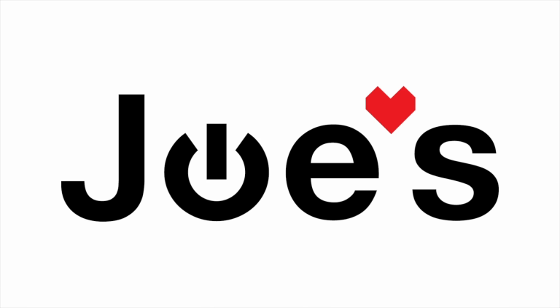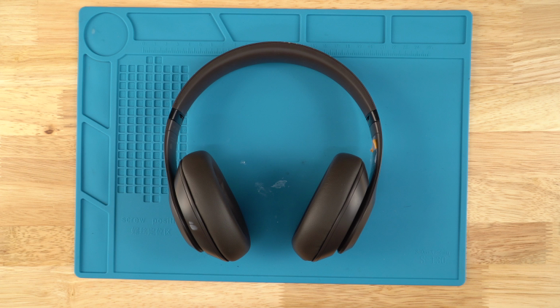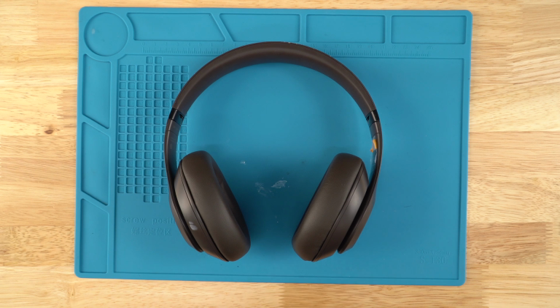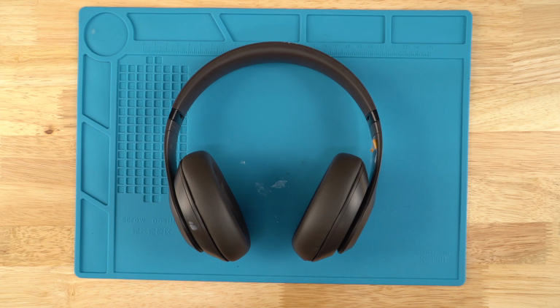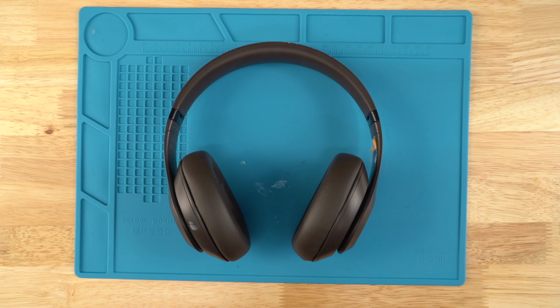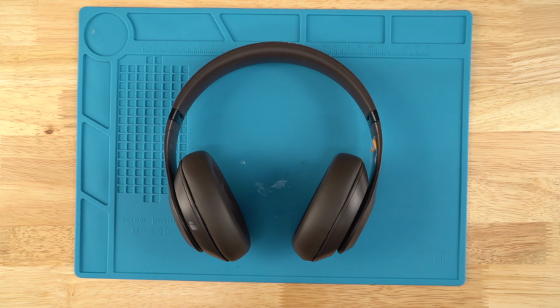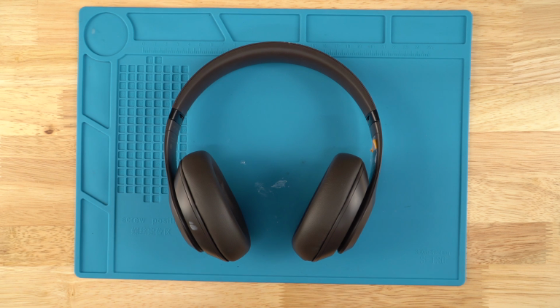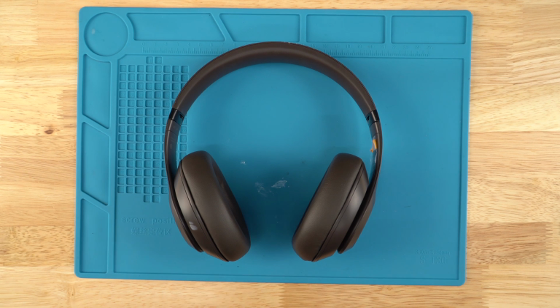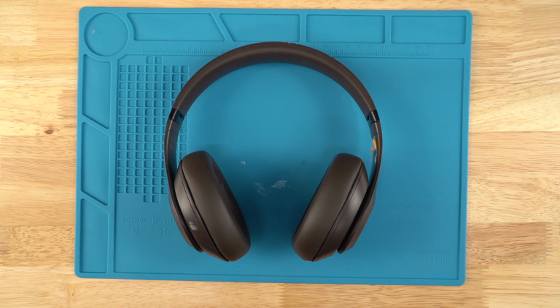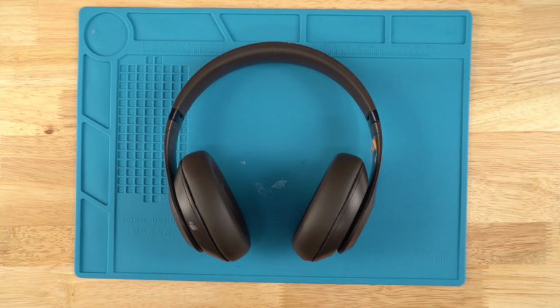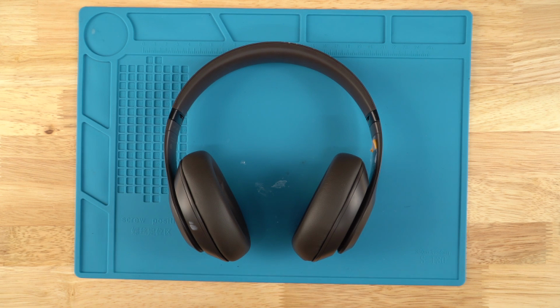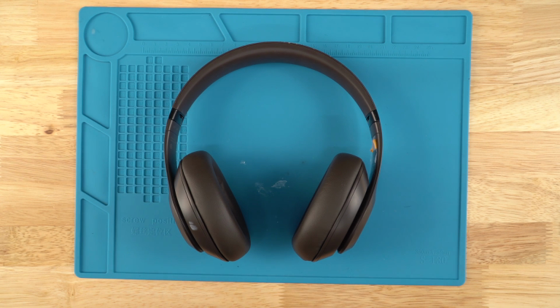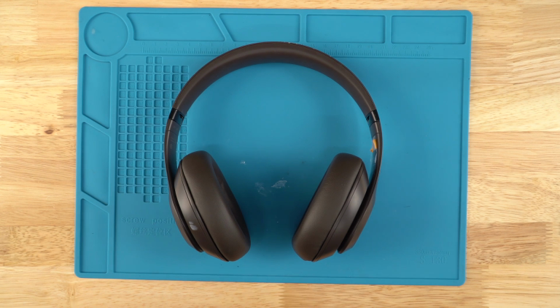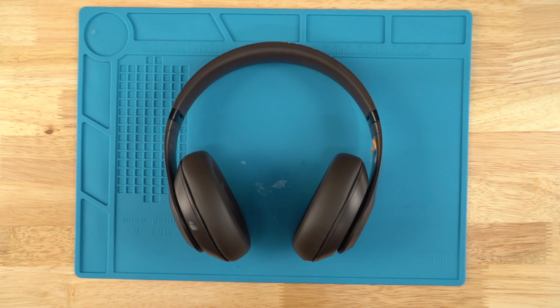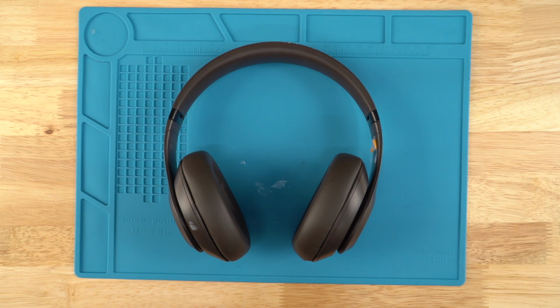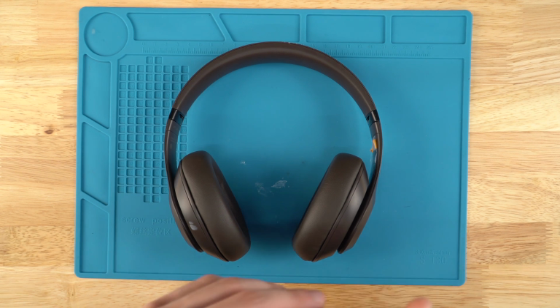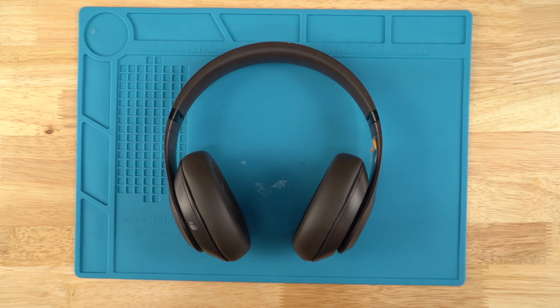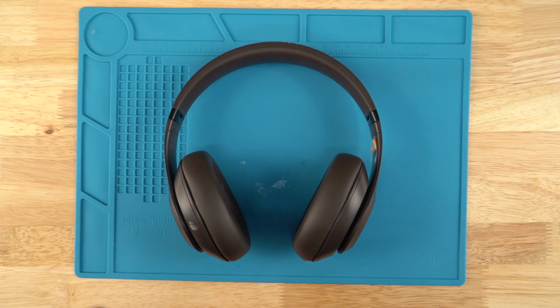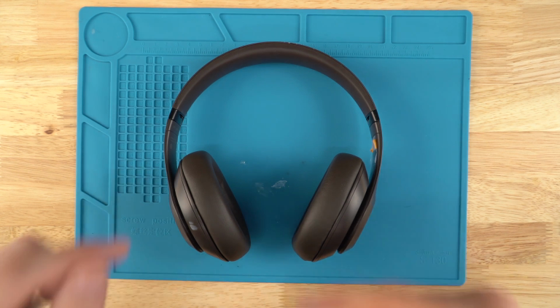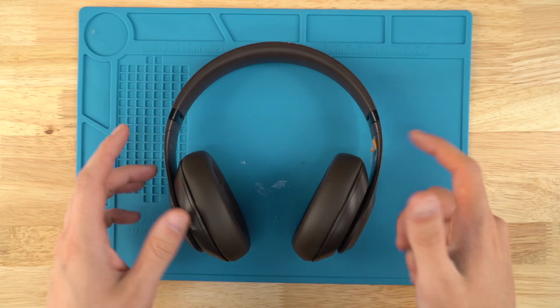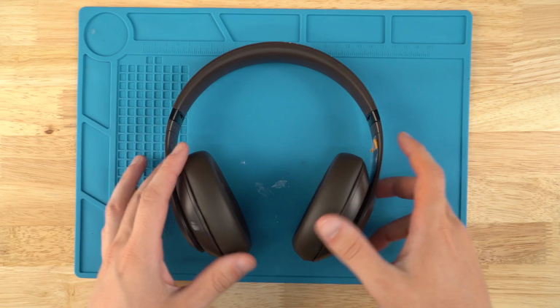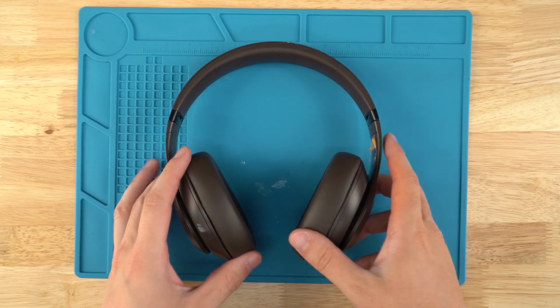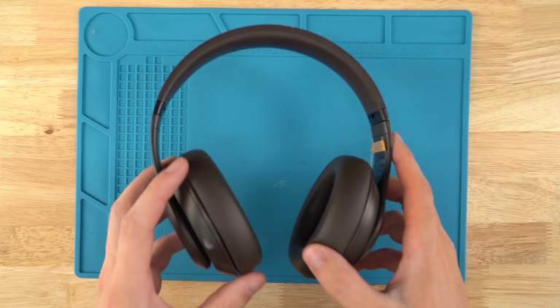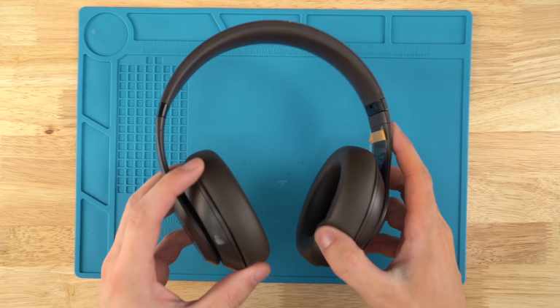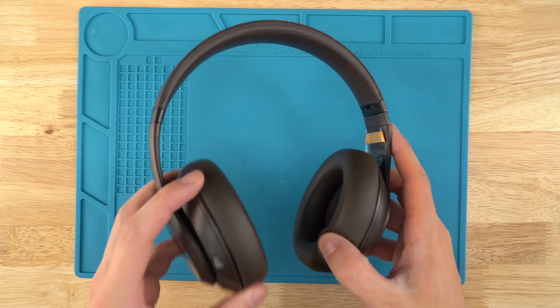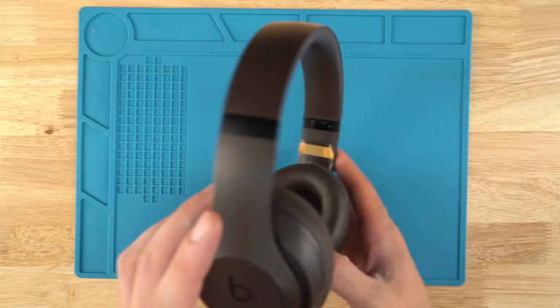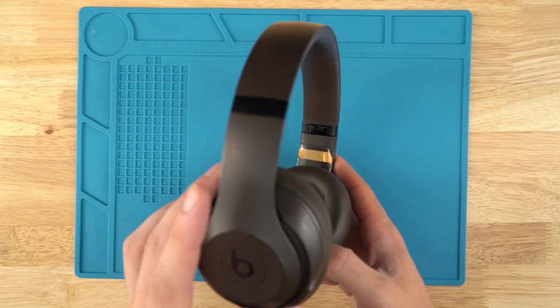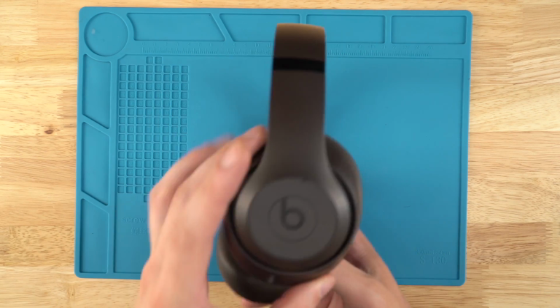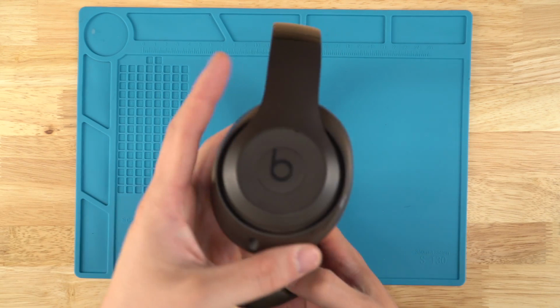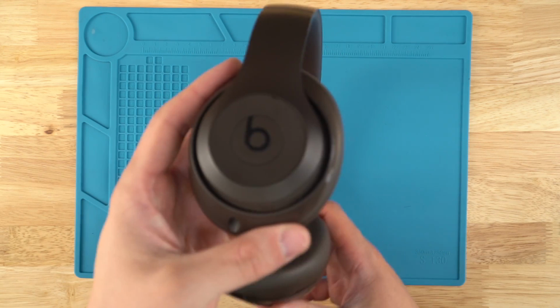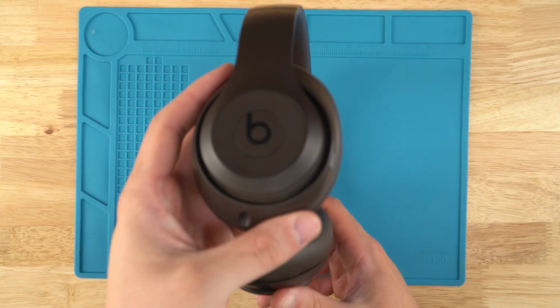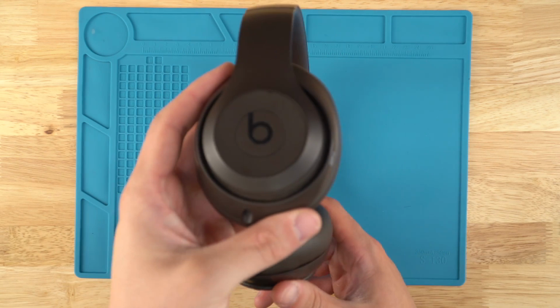Hey guys, what's going on? It's AJ with Joe's Gaming and Electronics and today I'm going to be showing you how to tear down the Studio Pro by Beats.